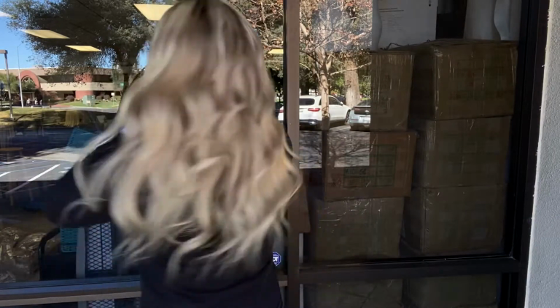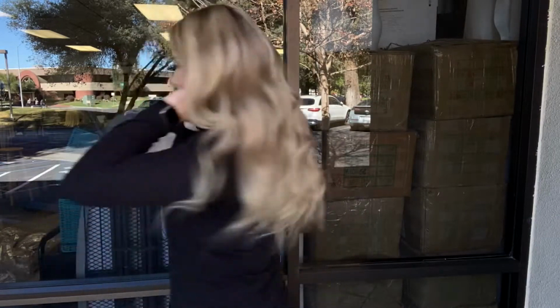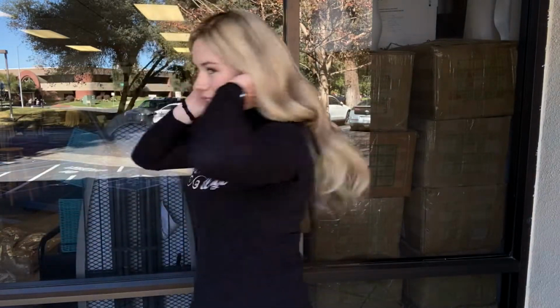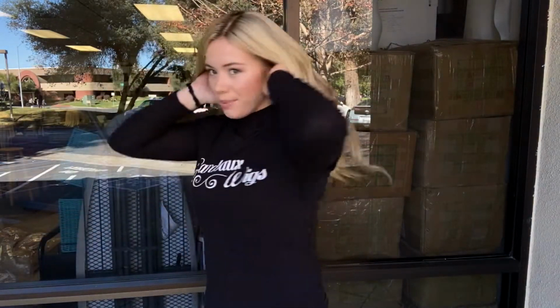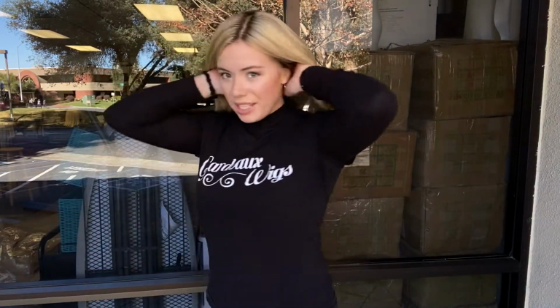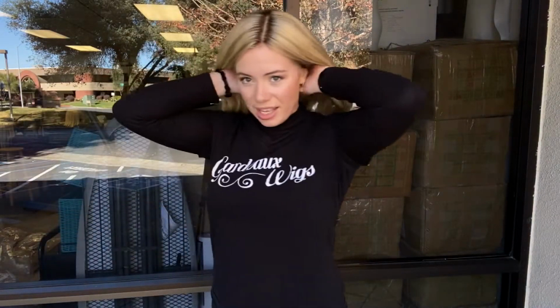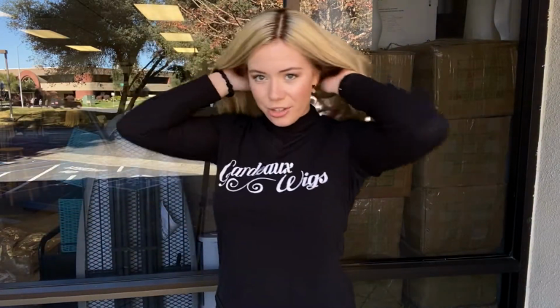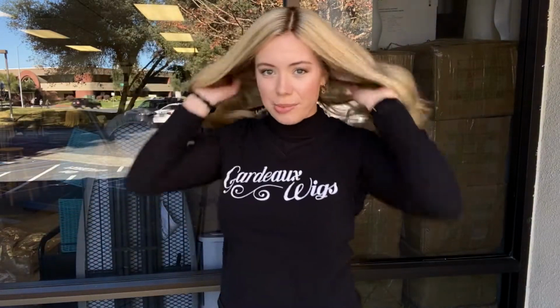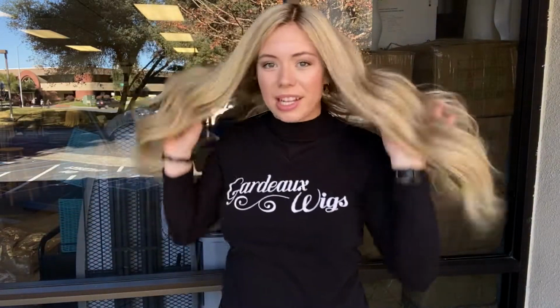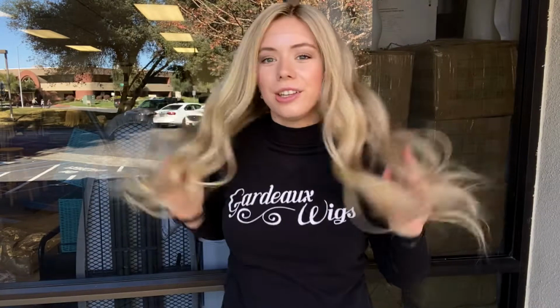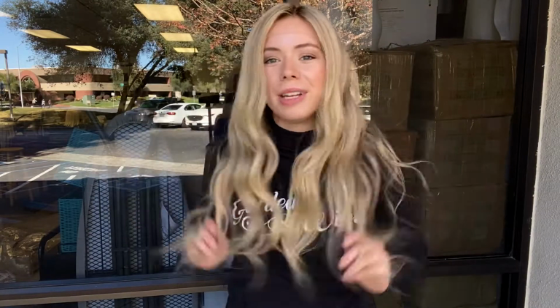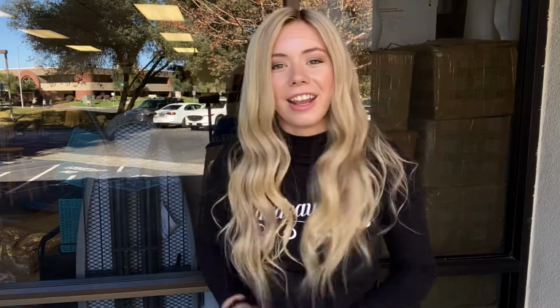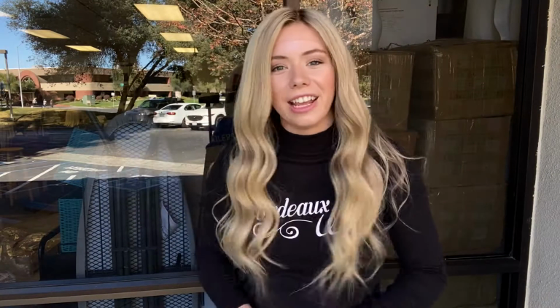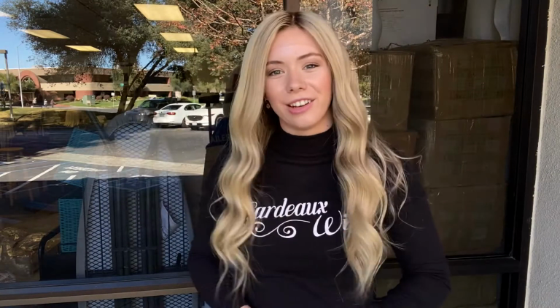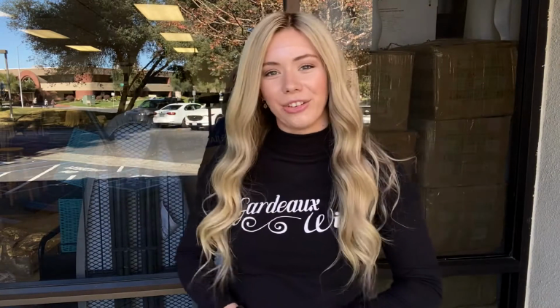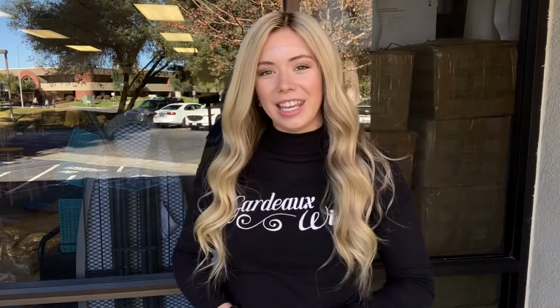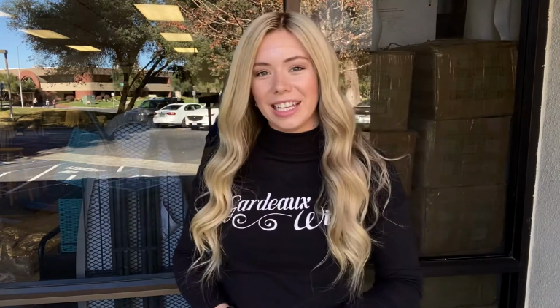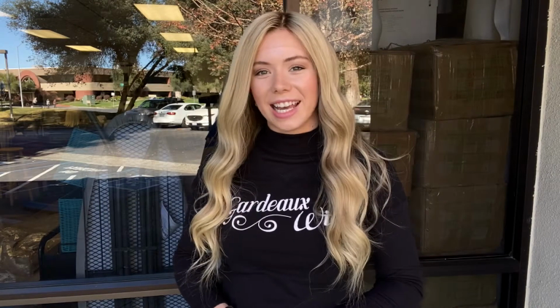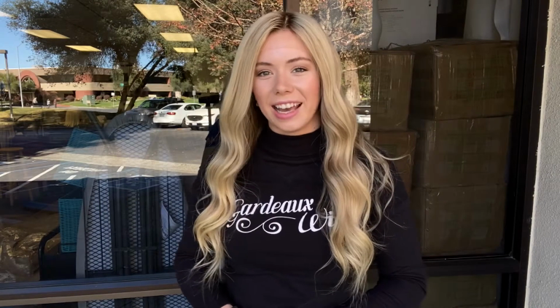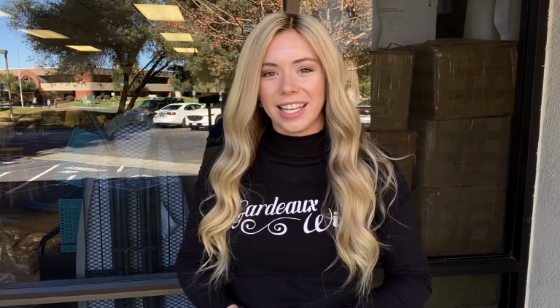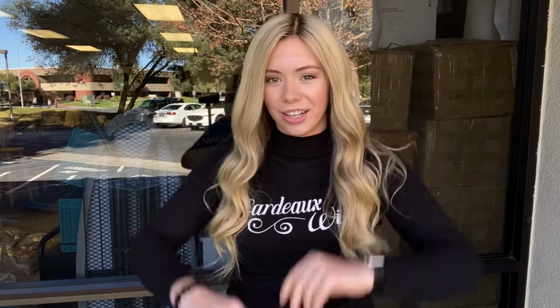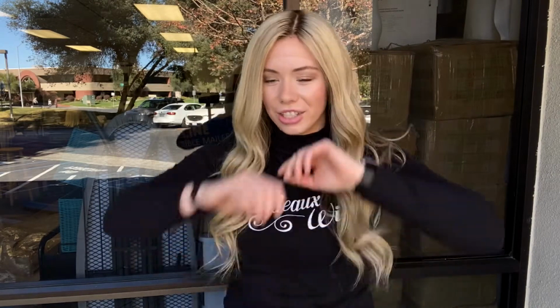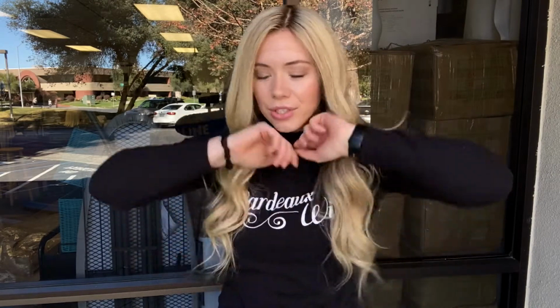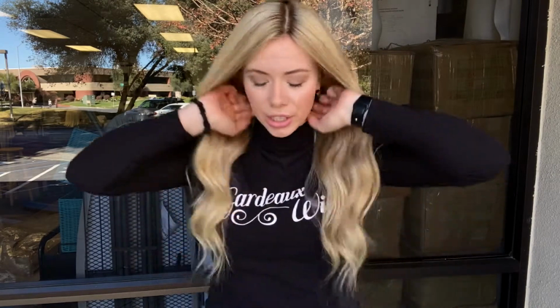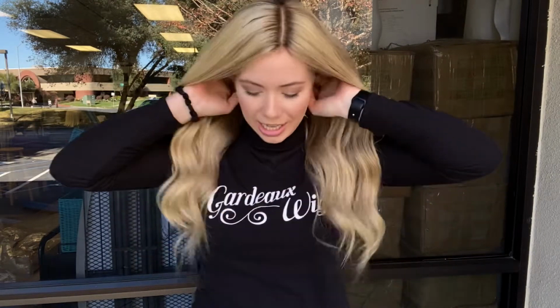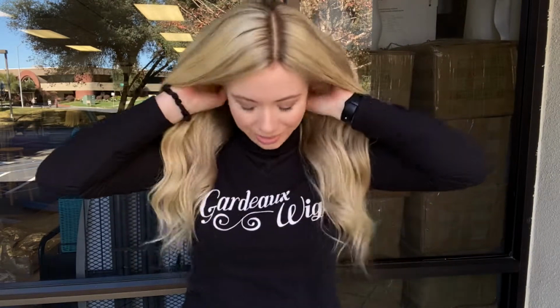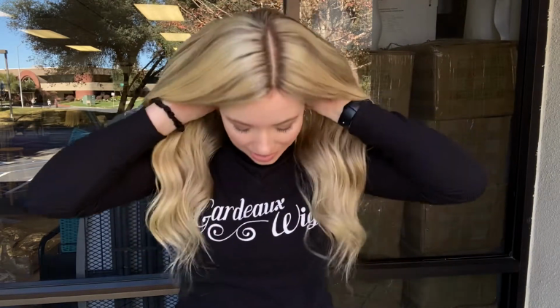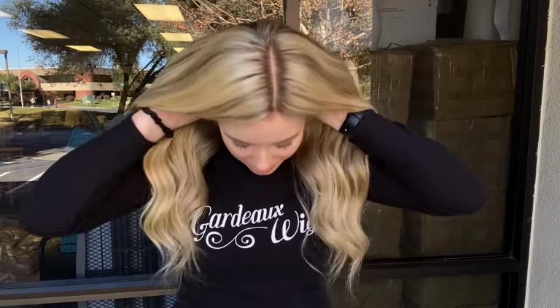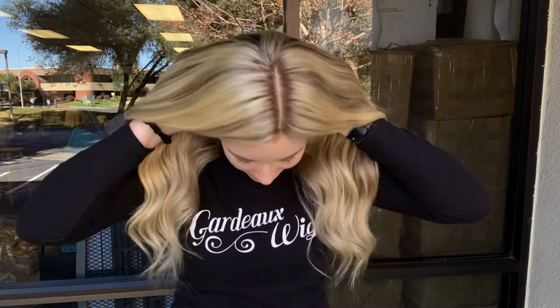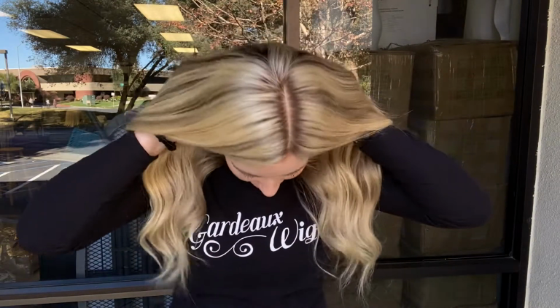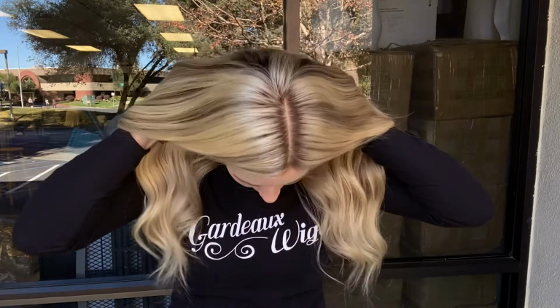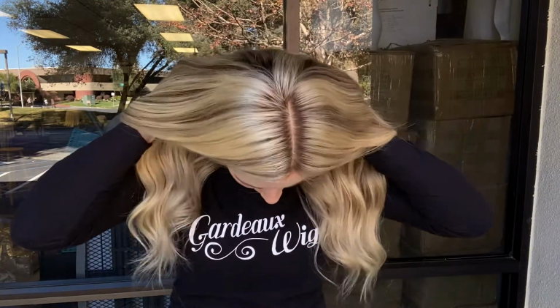This wig is a hundred percent human hair and fully hand tied, and I'll give you a look at the inside of the cap.